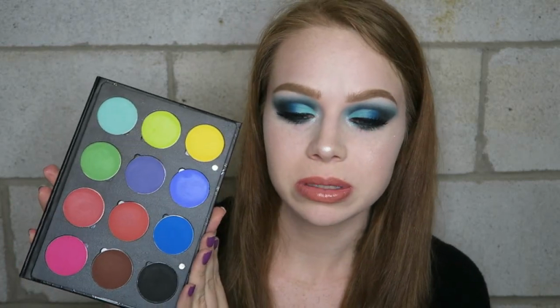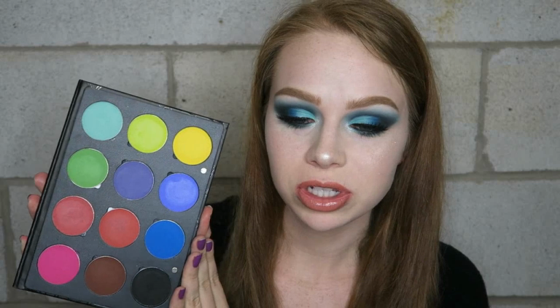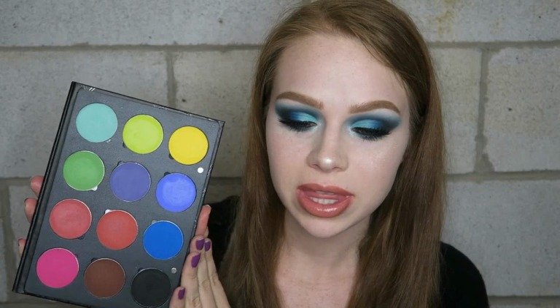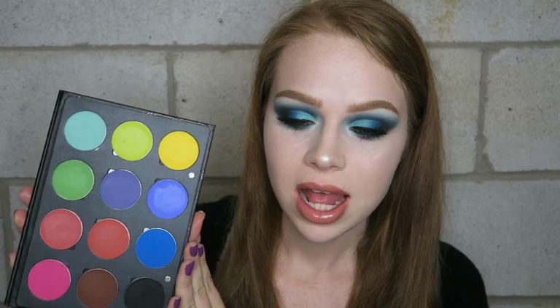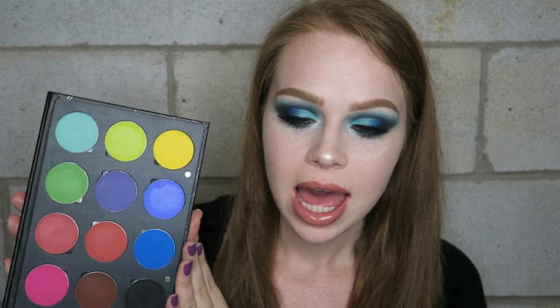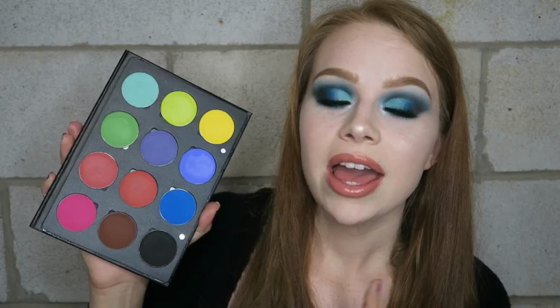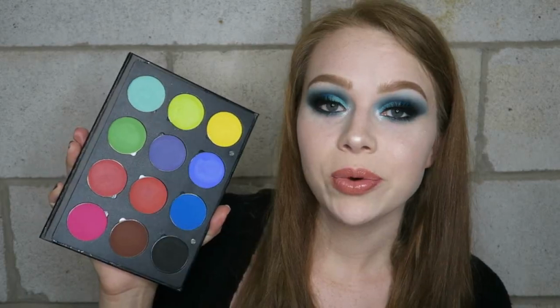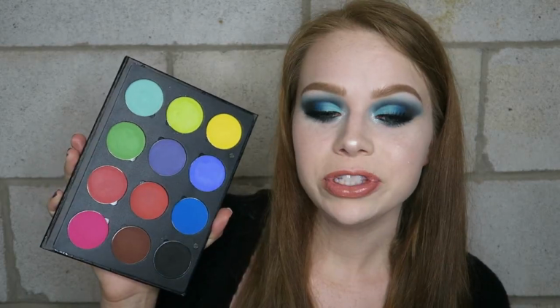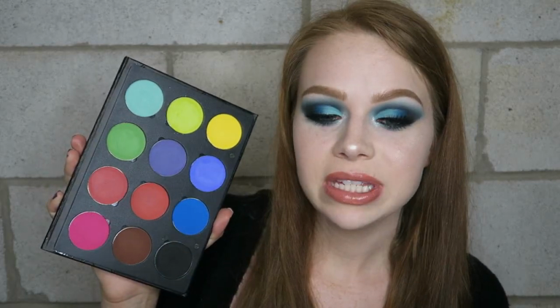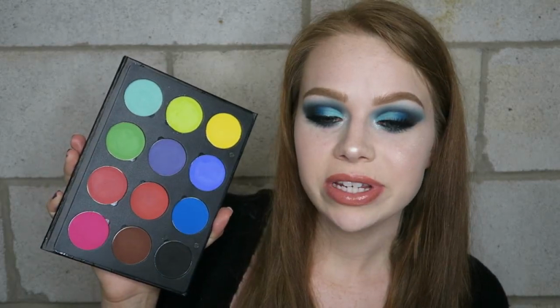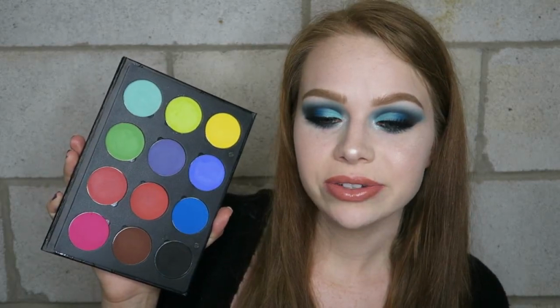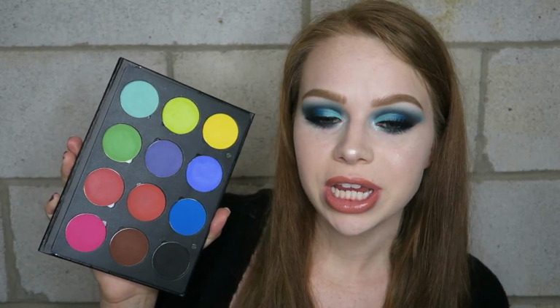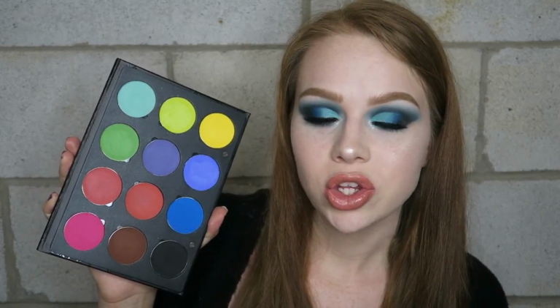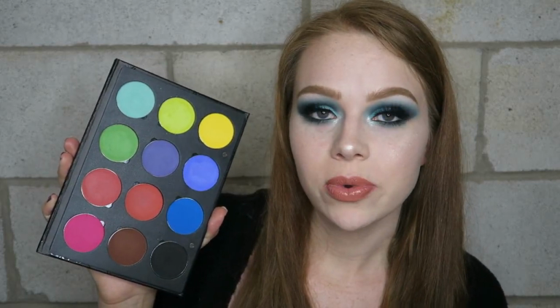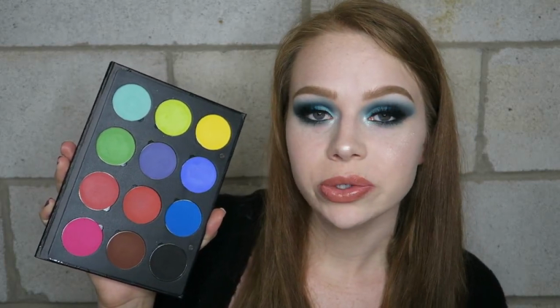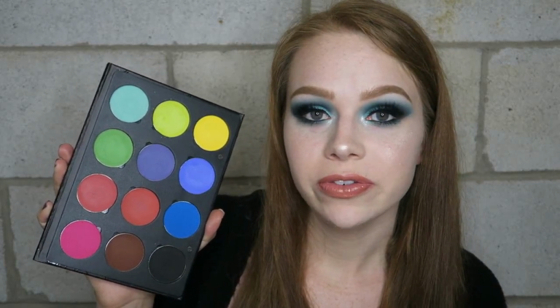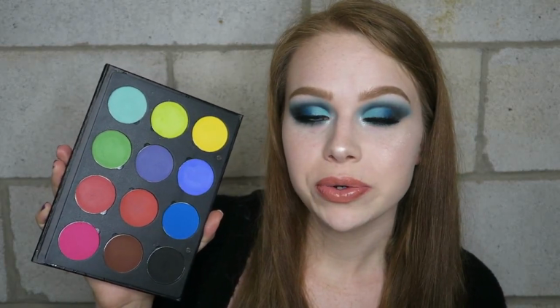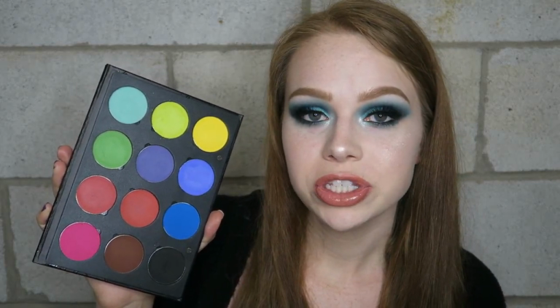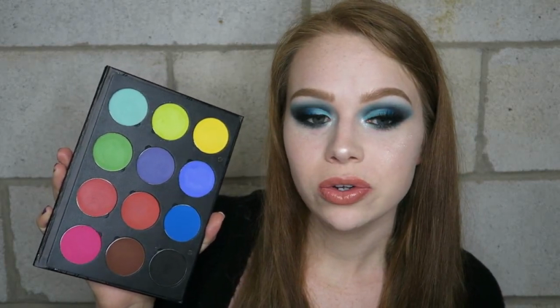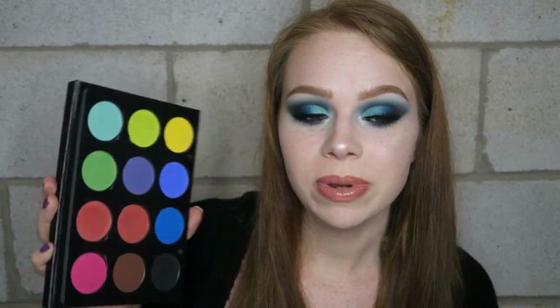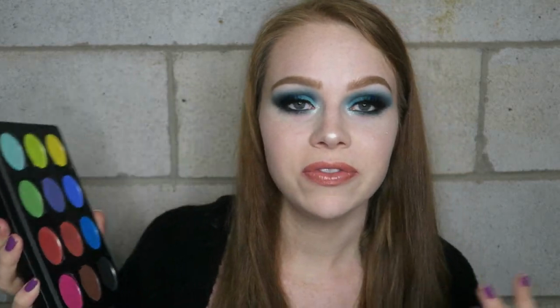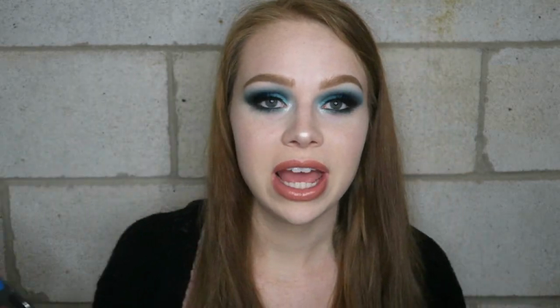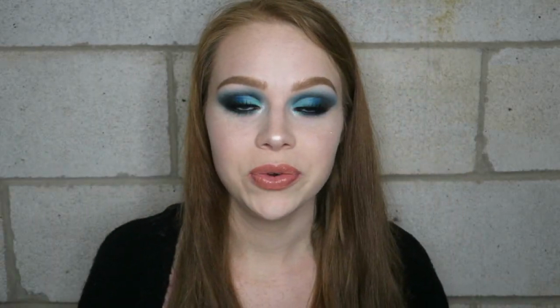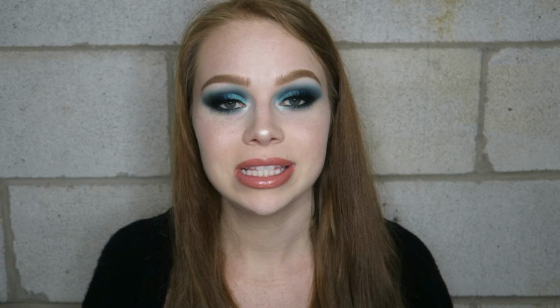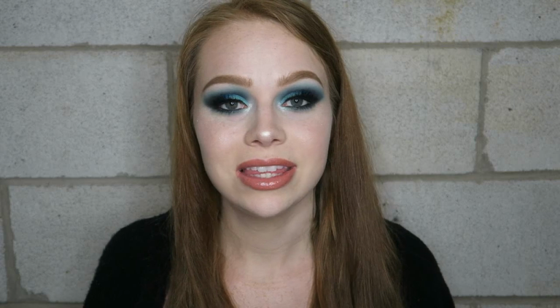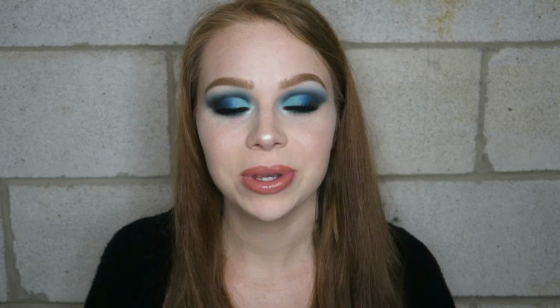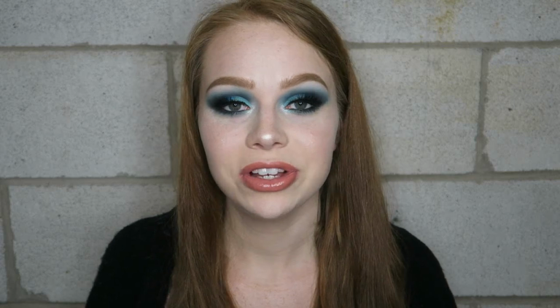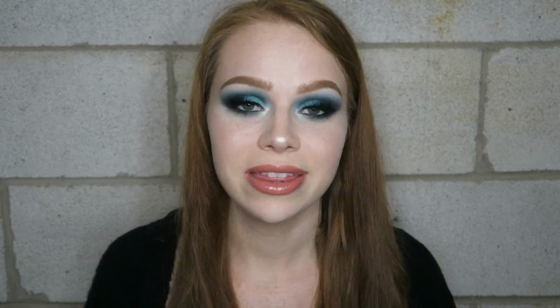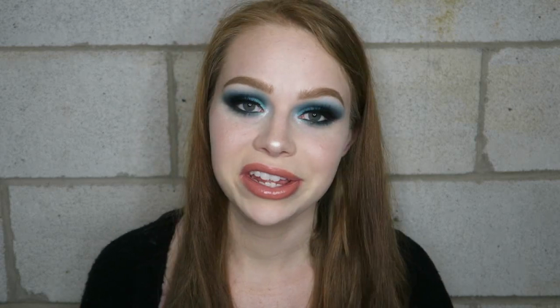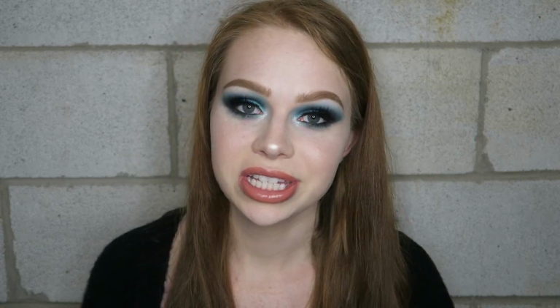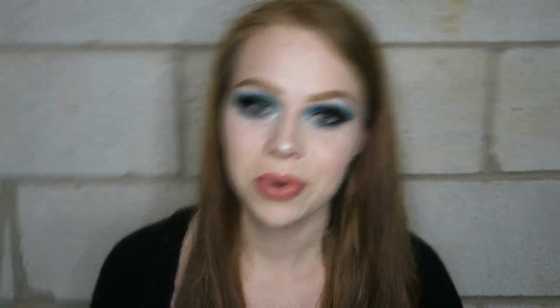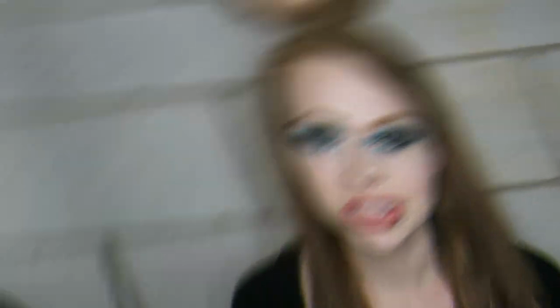I've almost used every single shade so I will do a review soon, but for now if you want to see the three looks then just keep watching.